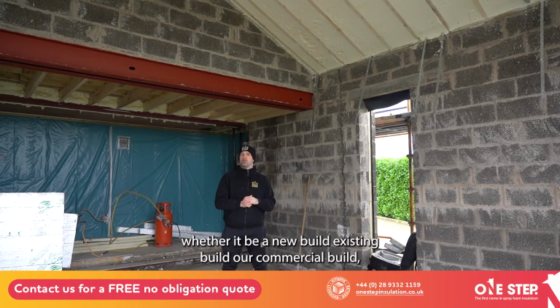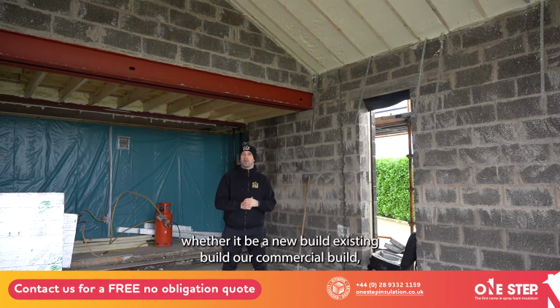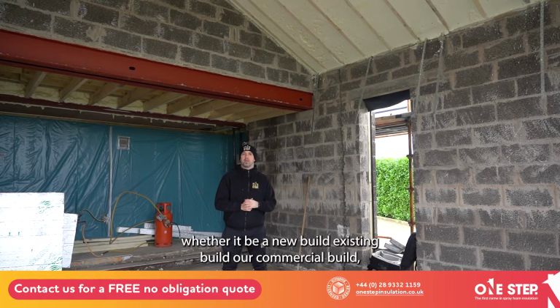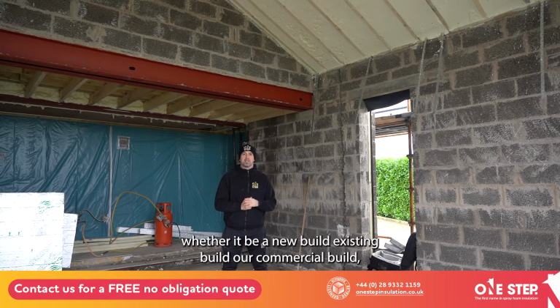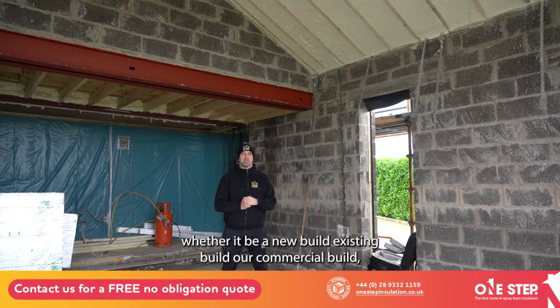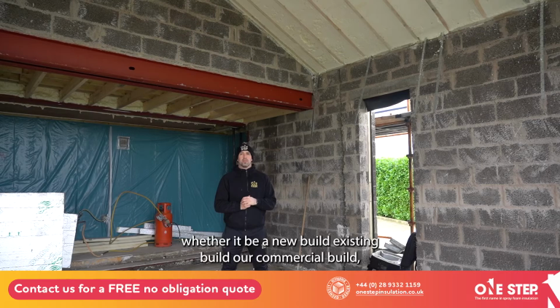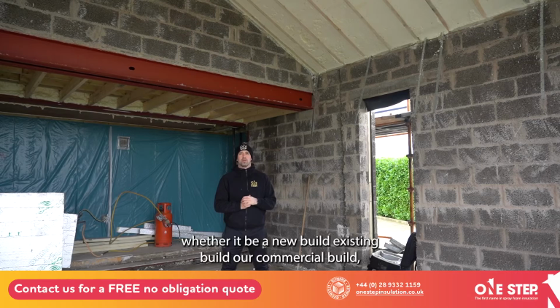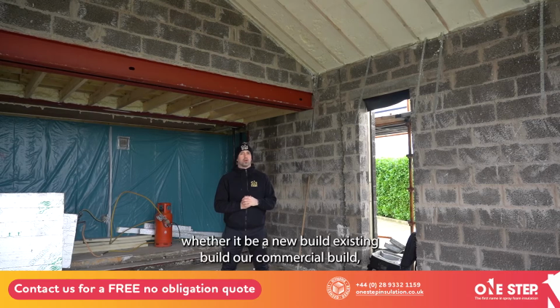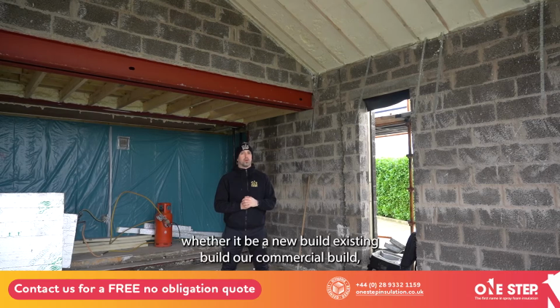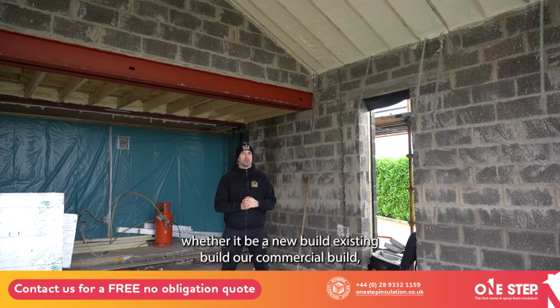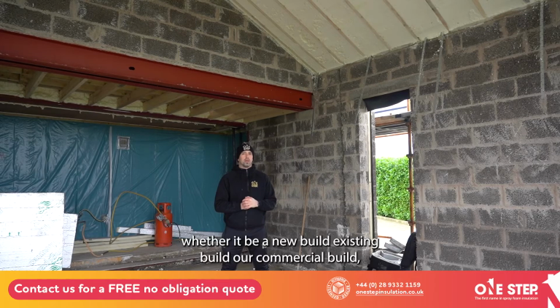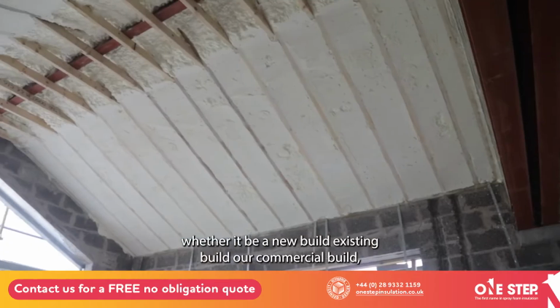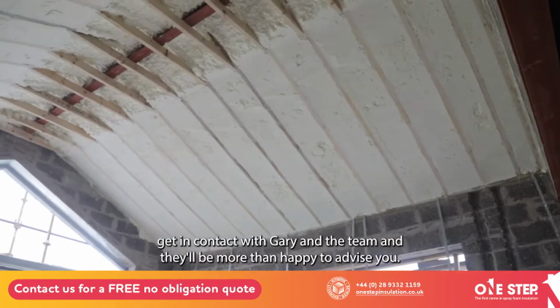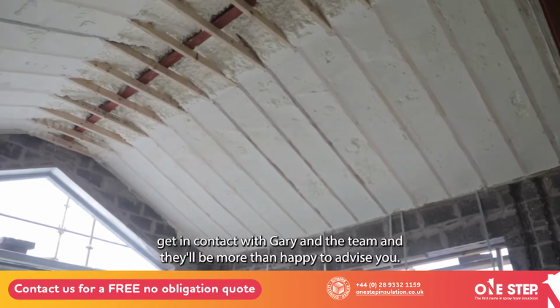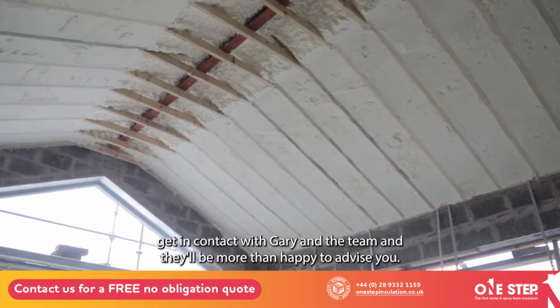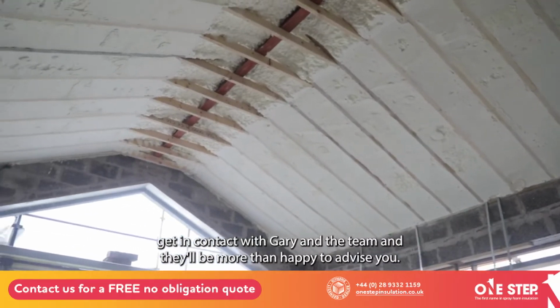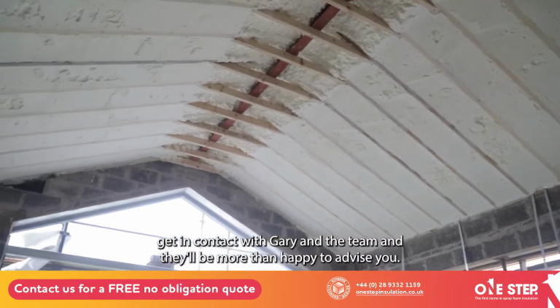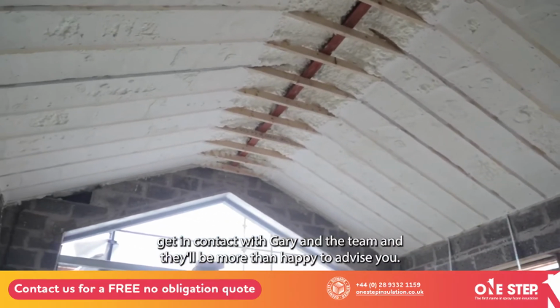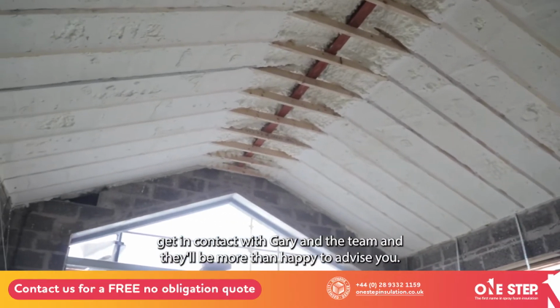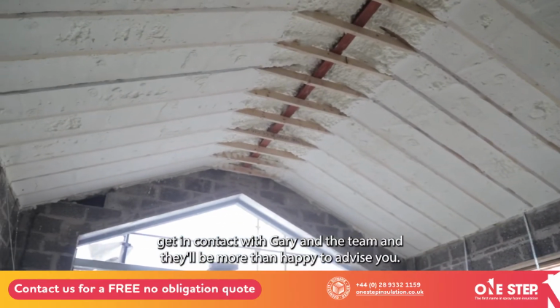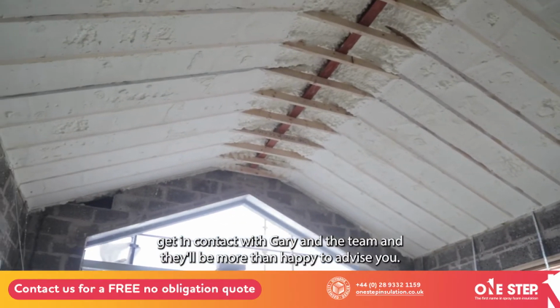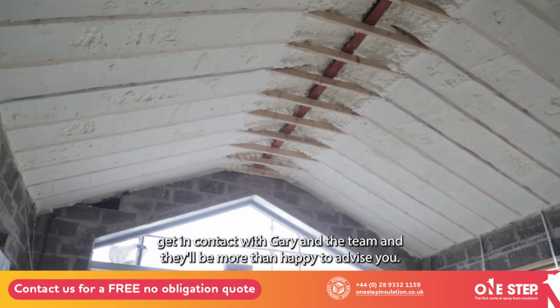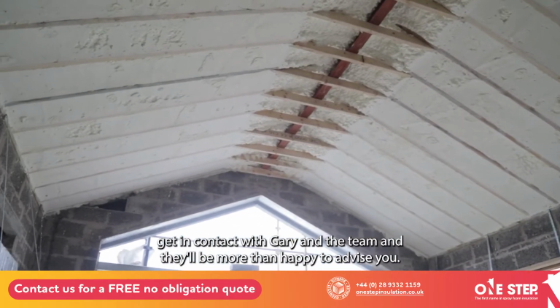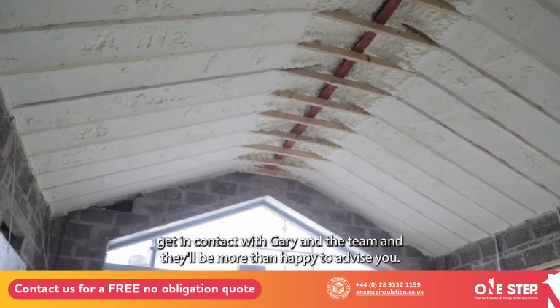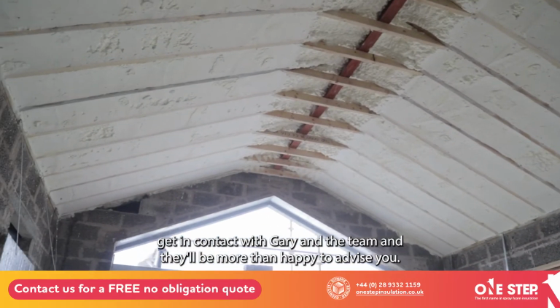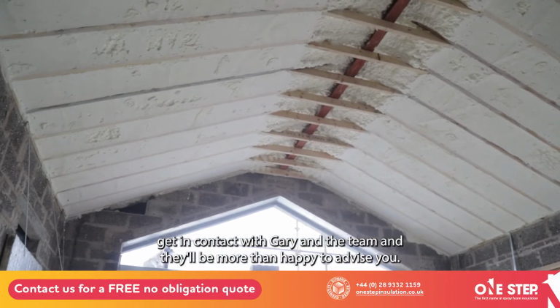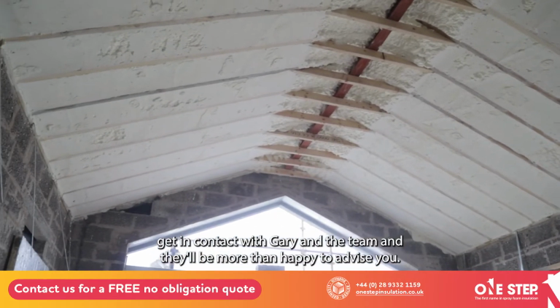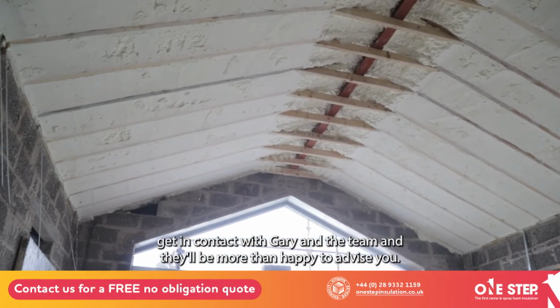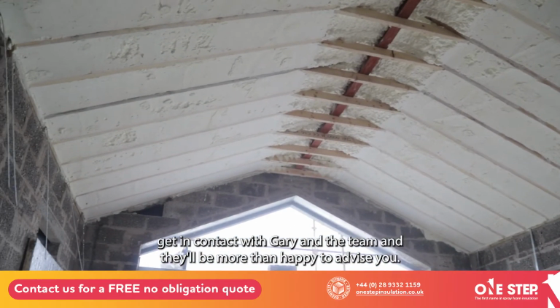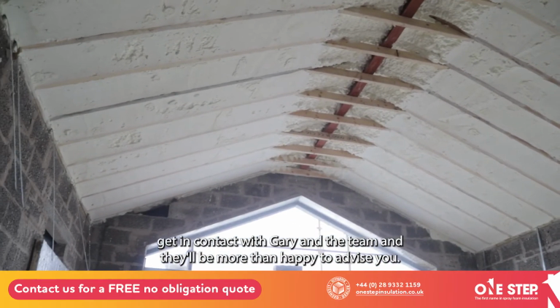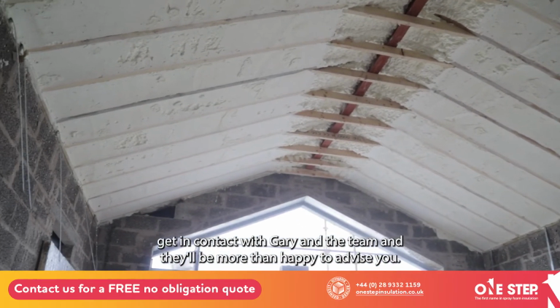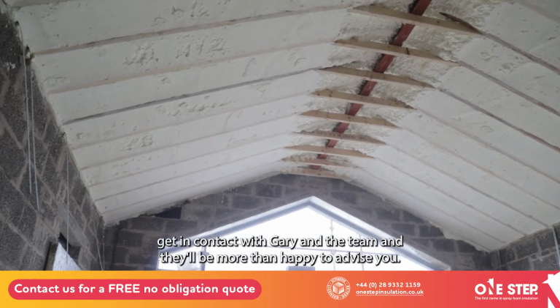If you have a project you'd like our team to have a look at — whether it be a new build, existing build, or commercial build — get in contact with Gary and the team and they'll be more than happy to advise you.